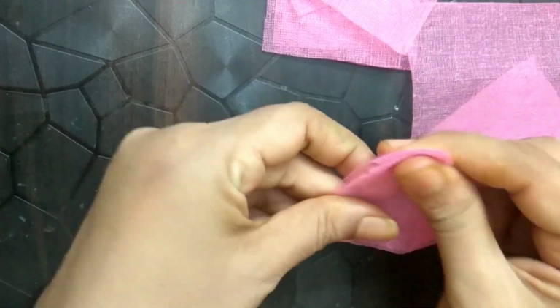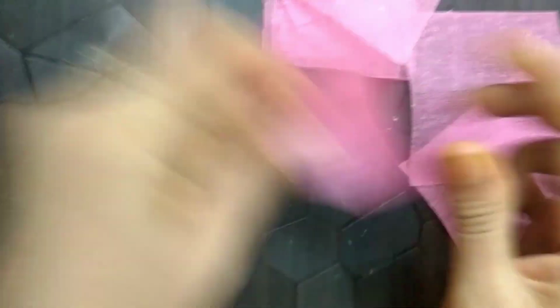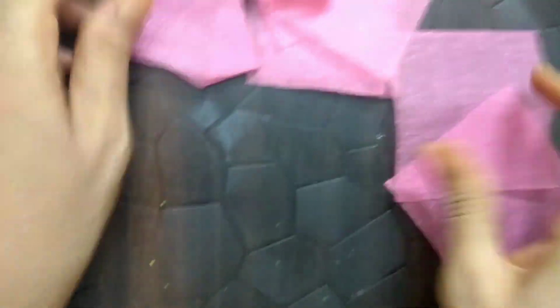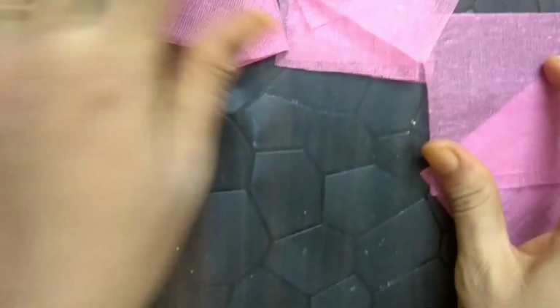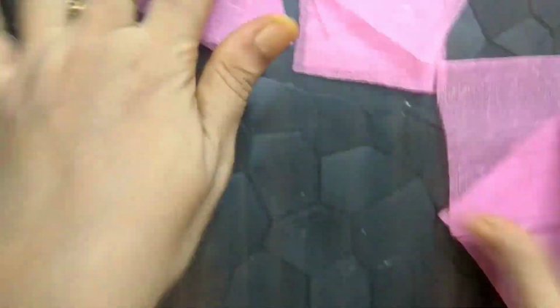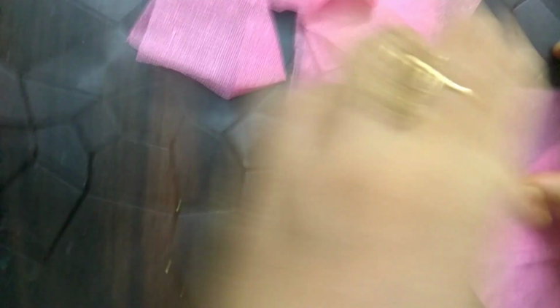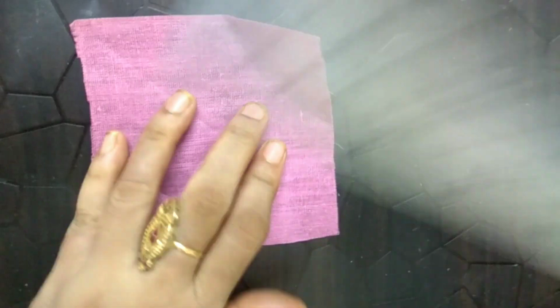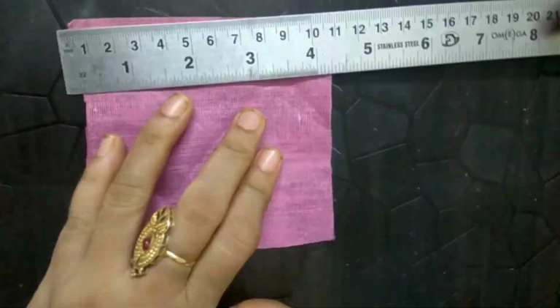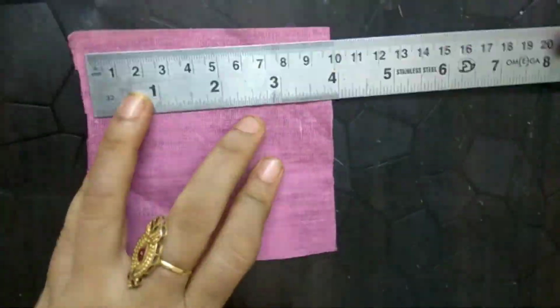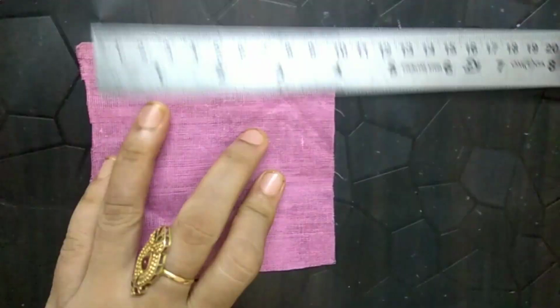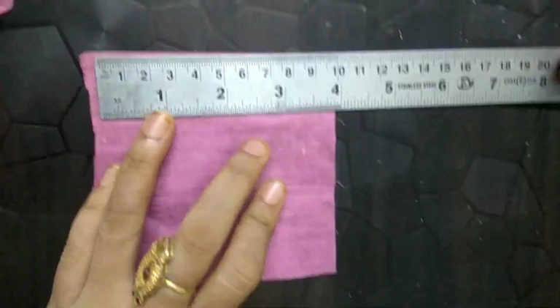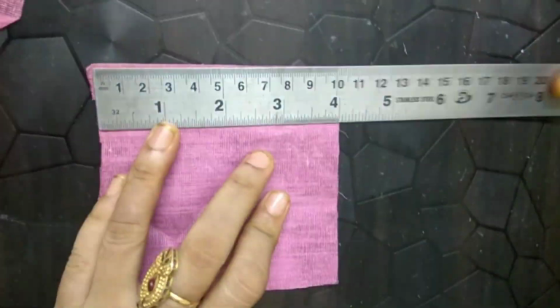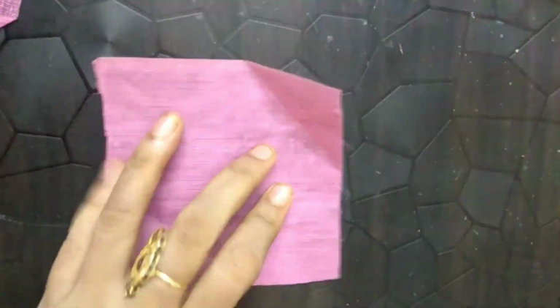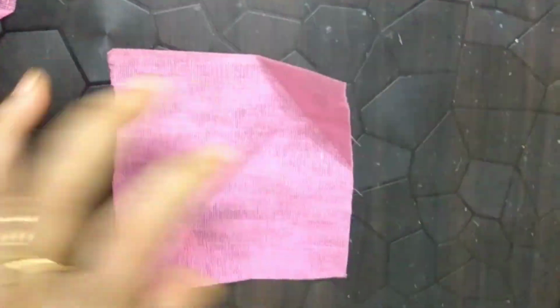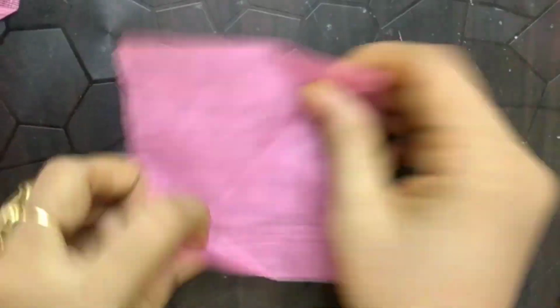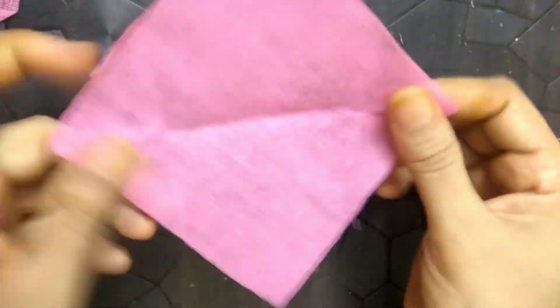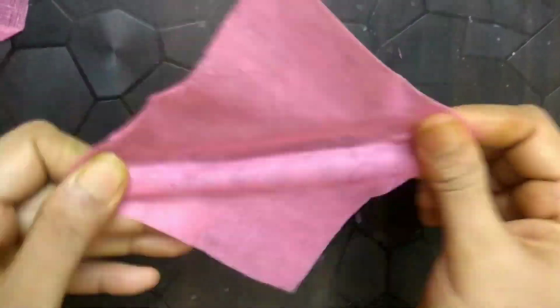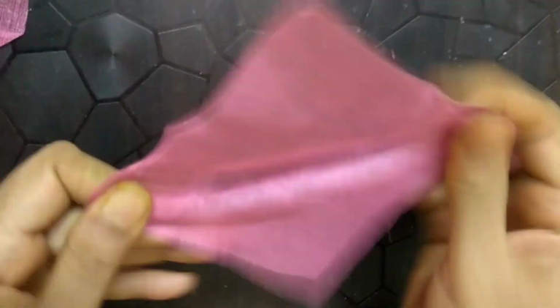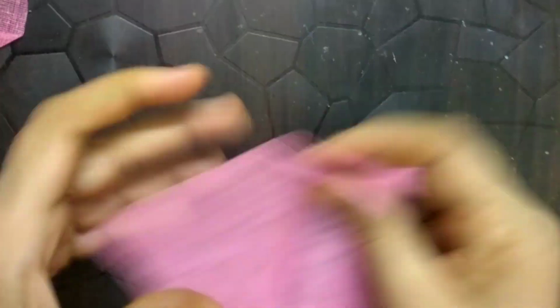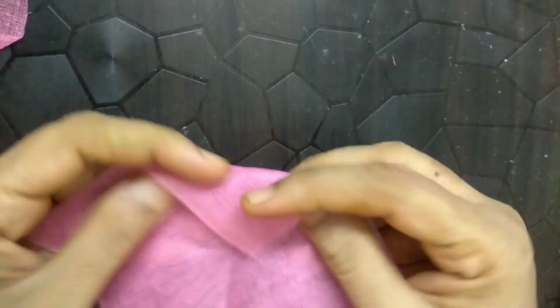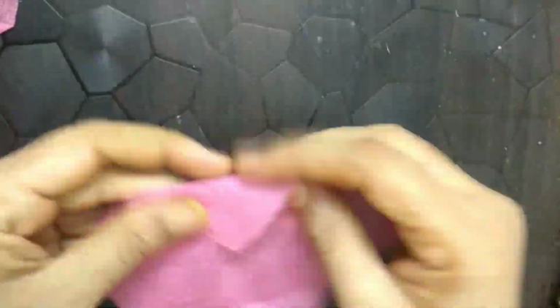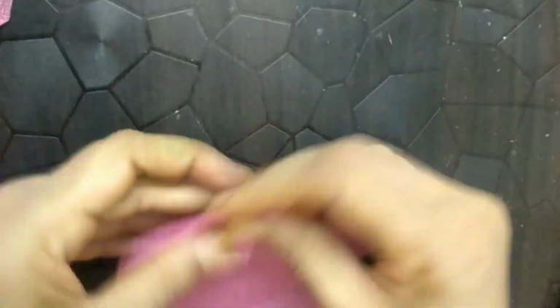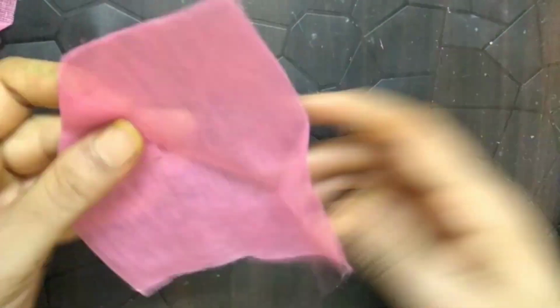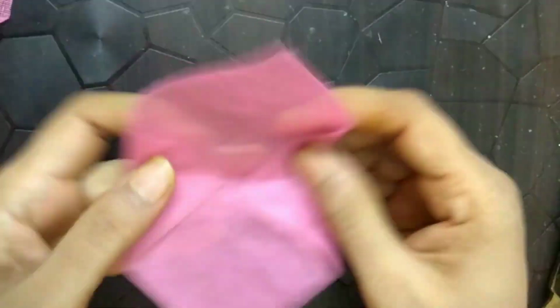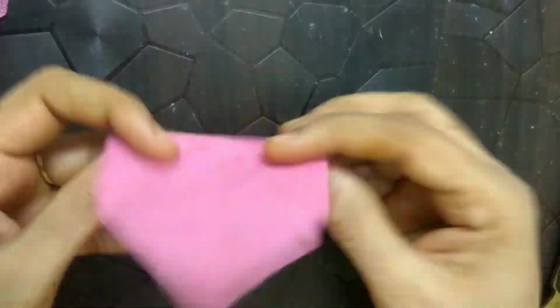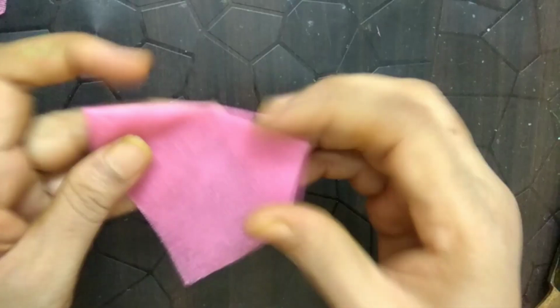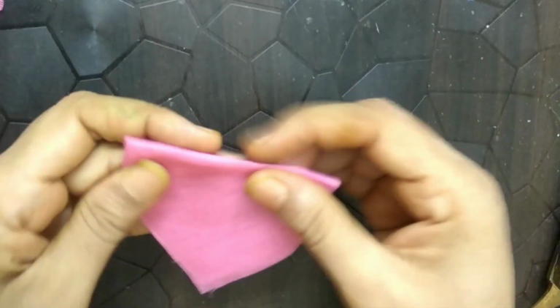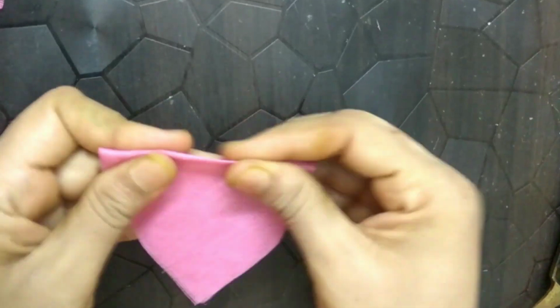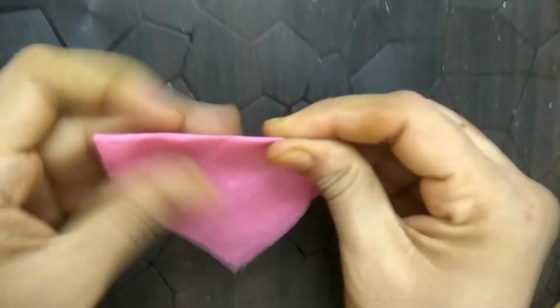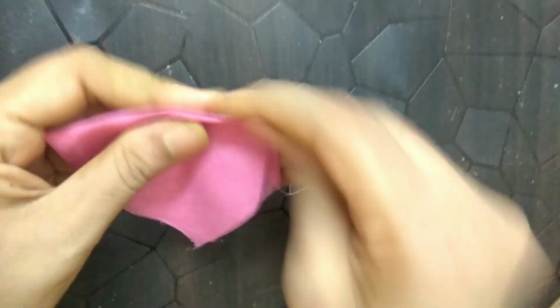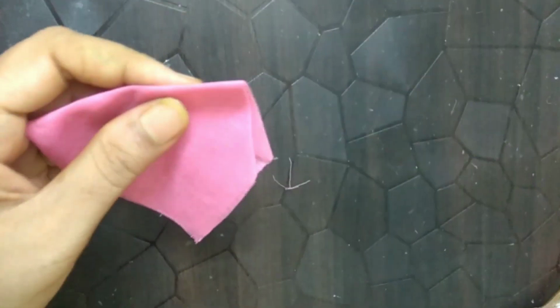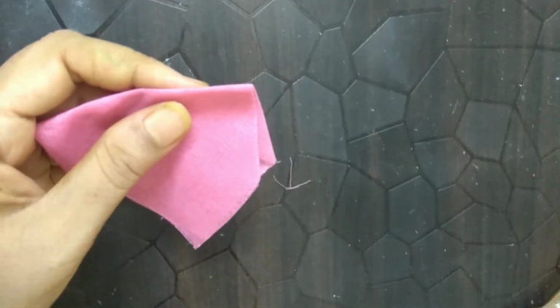This particular square is of 10 cm. We will be needing 6 of these squares.